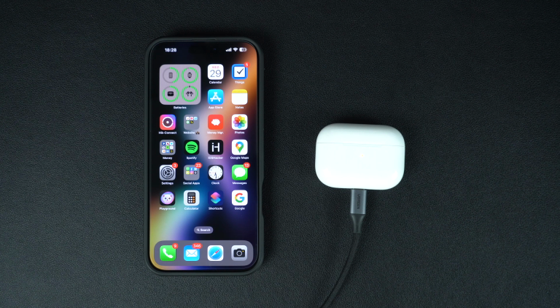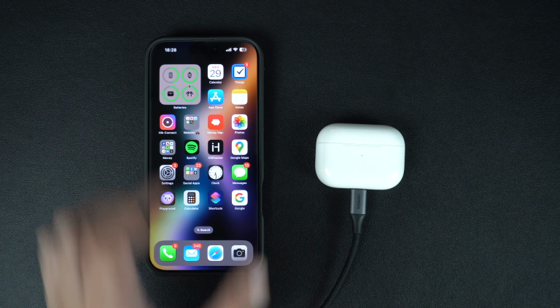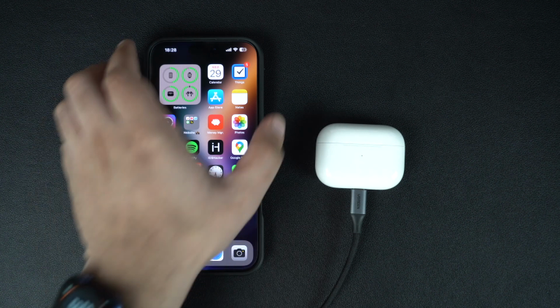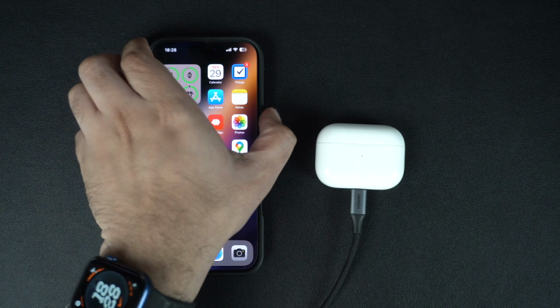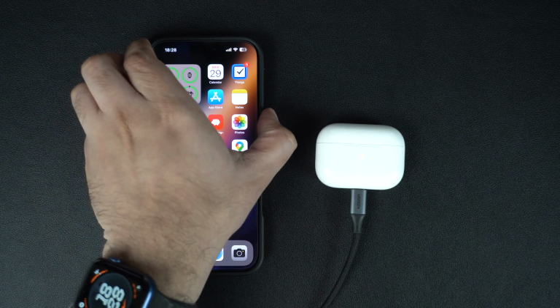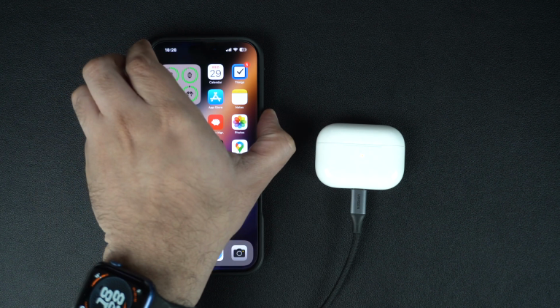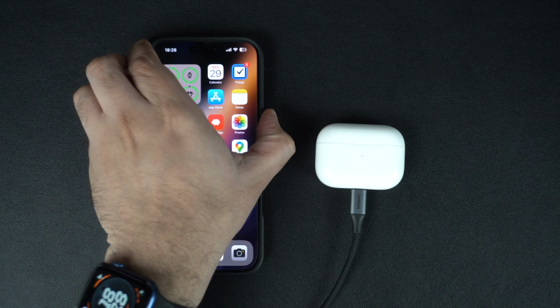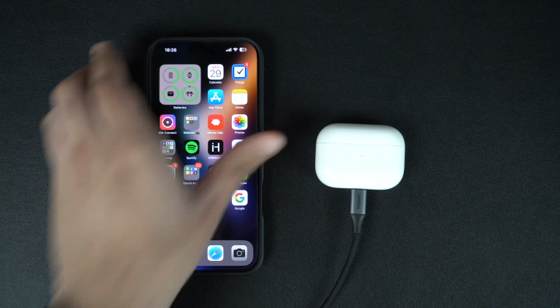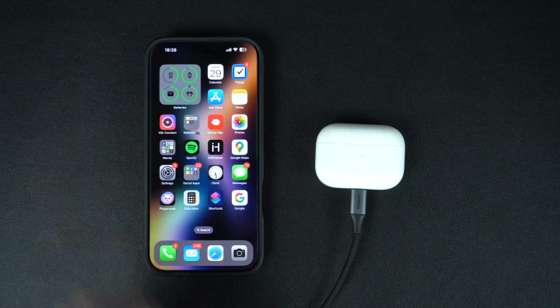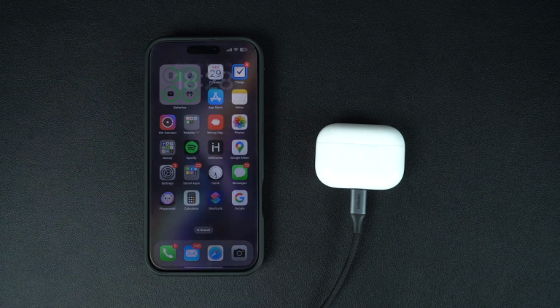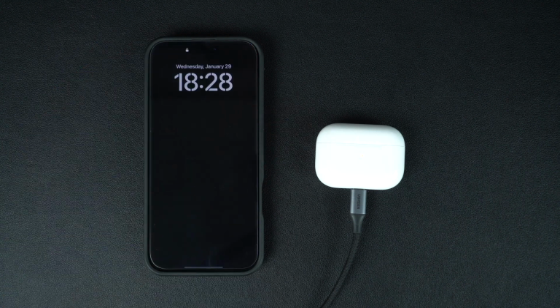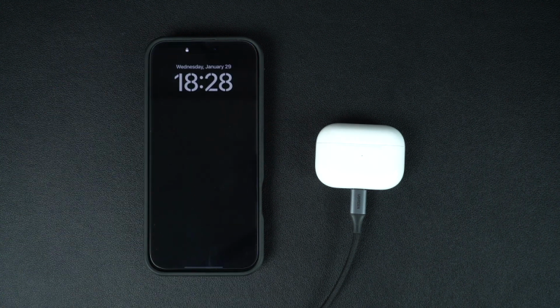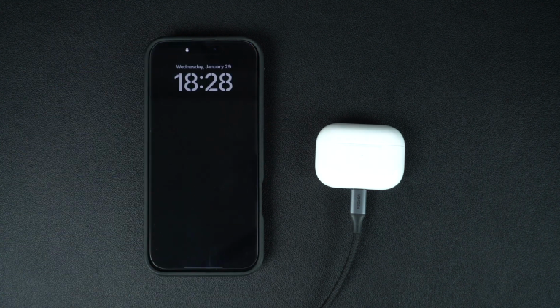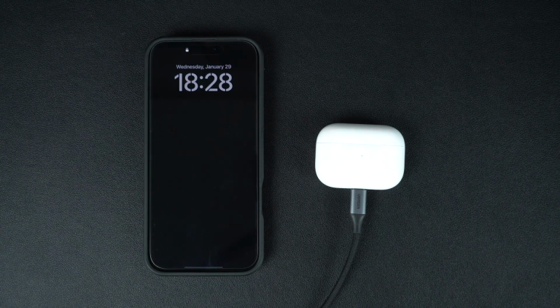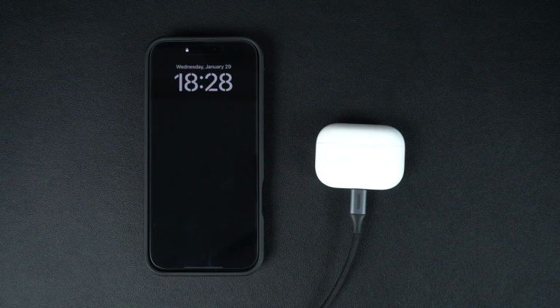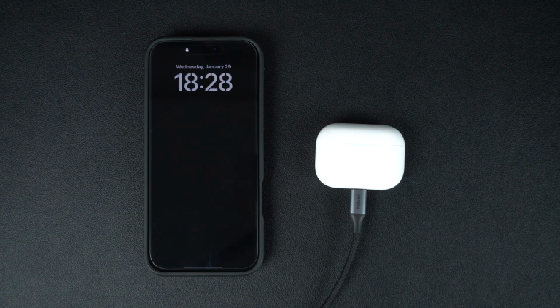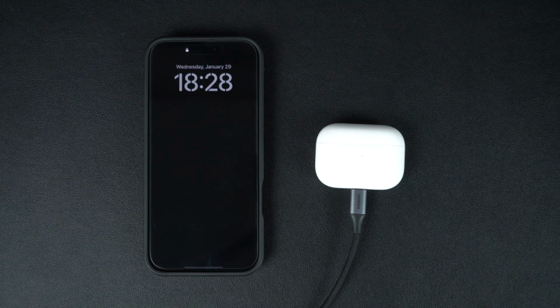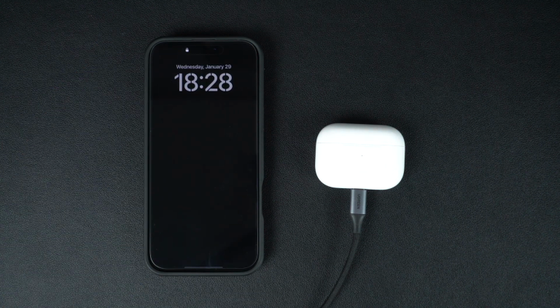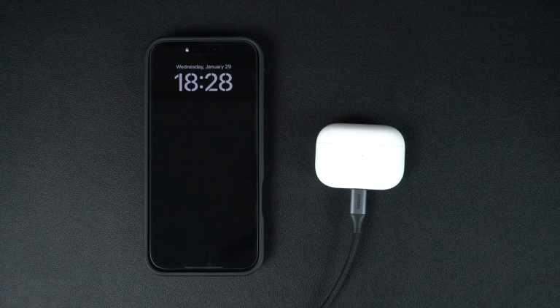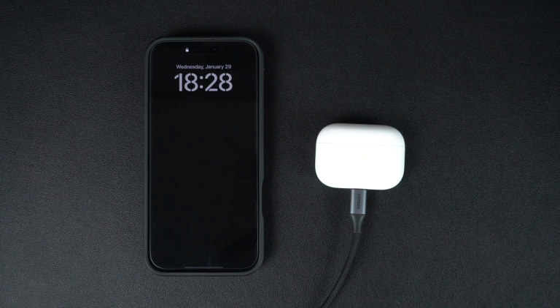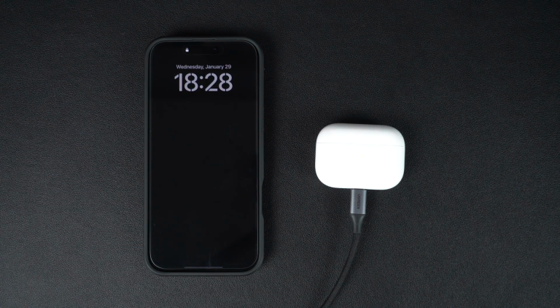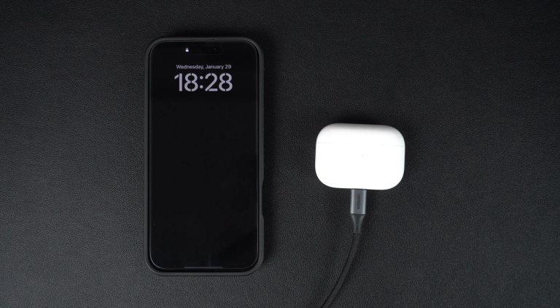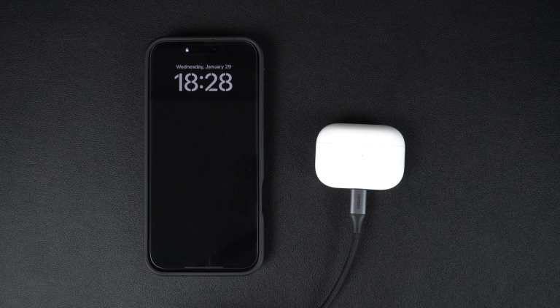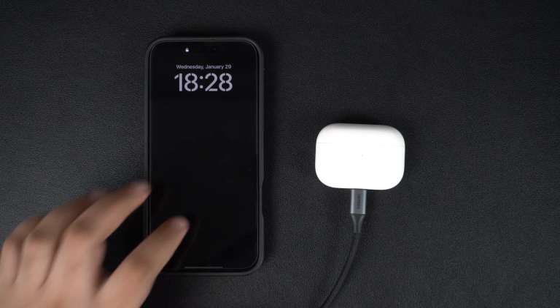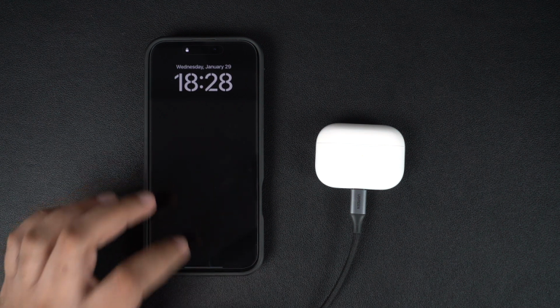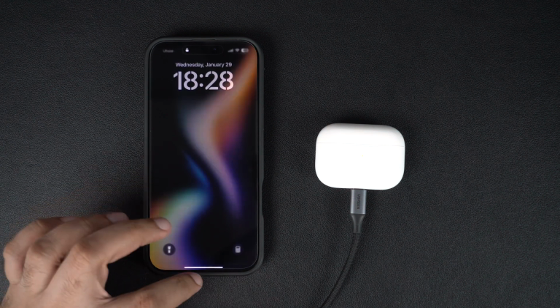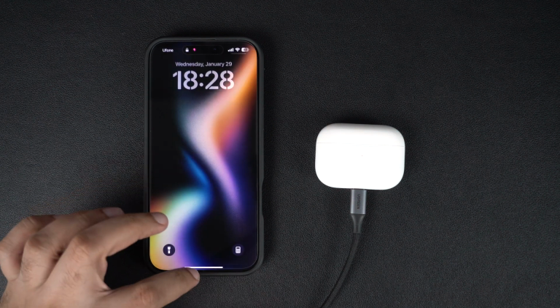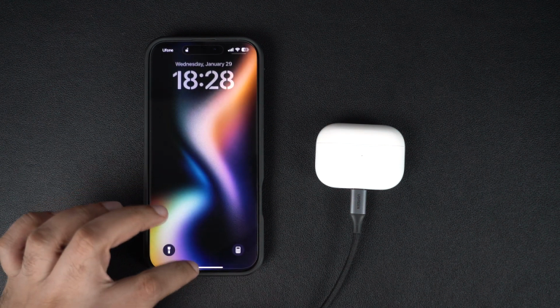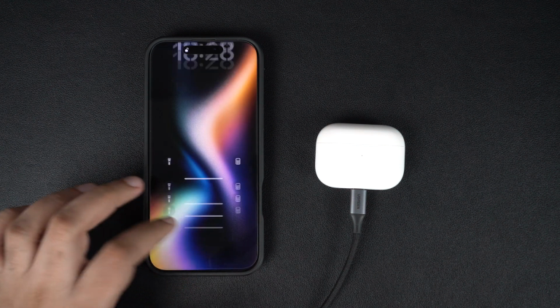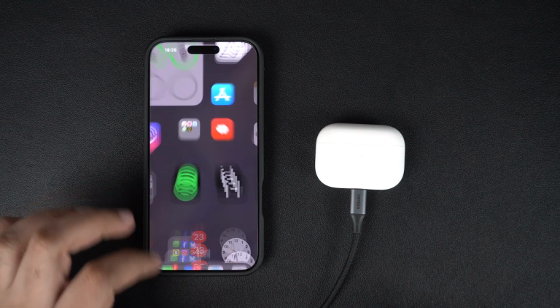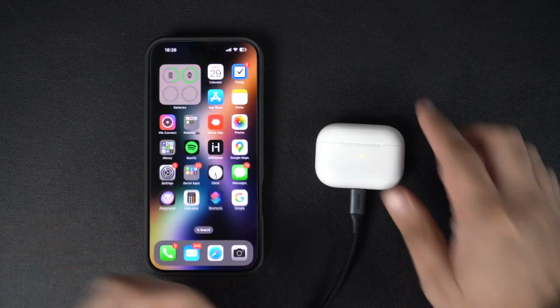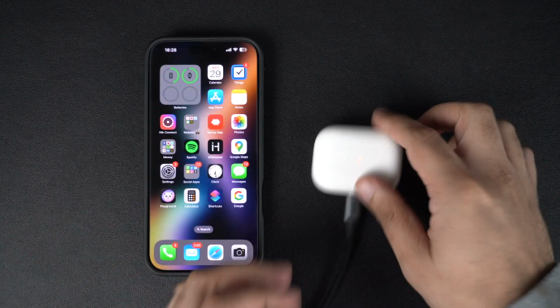After waiting for more than 30 minutes, you can open the lid of your charging case and reconnect your AirPods to your iPhone, iPad, or Mac.